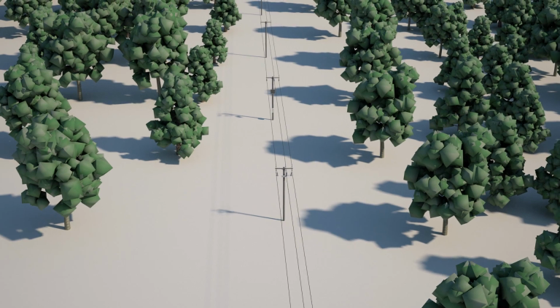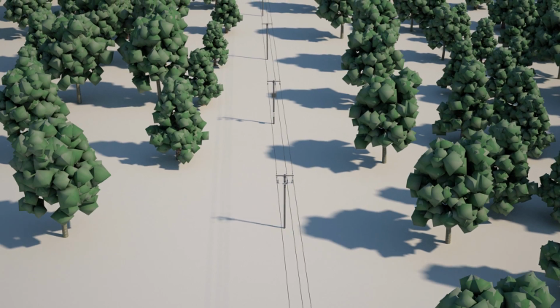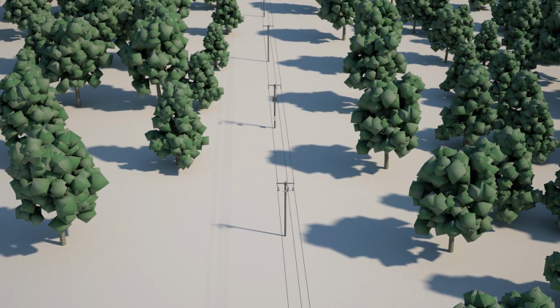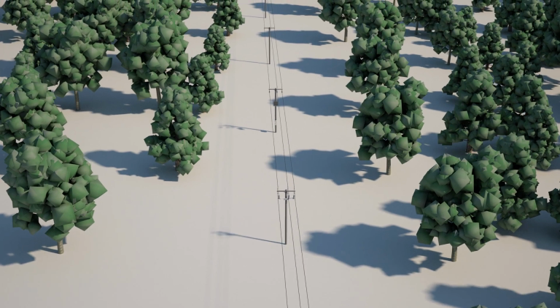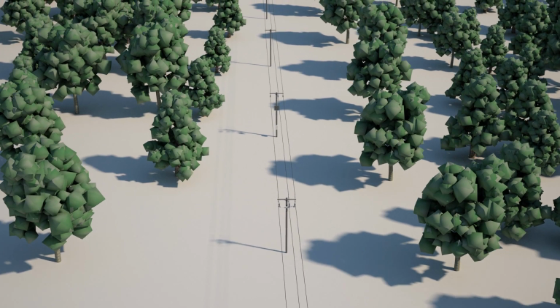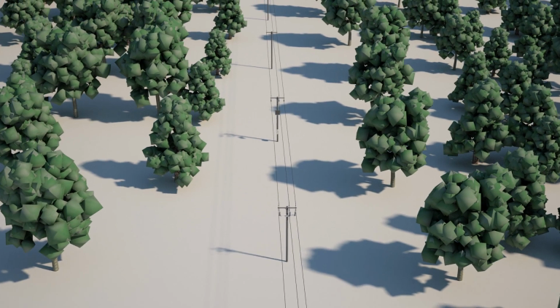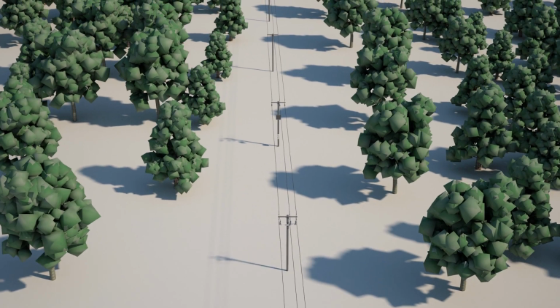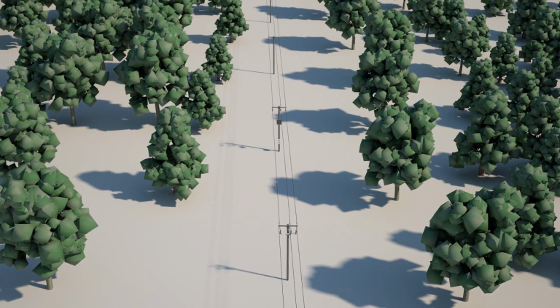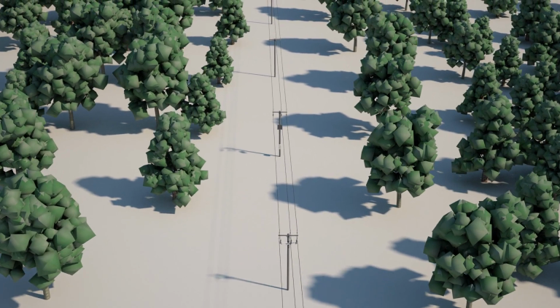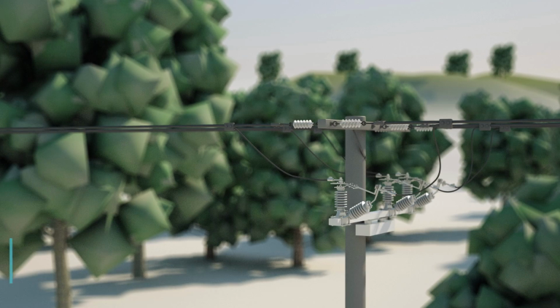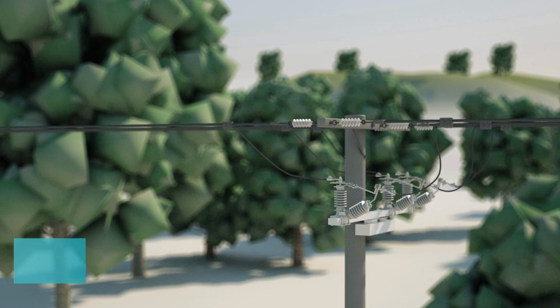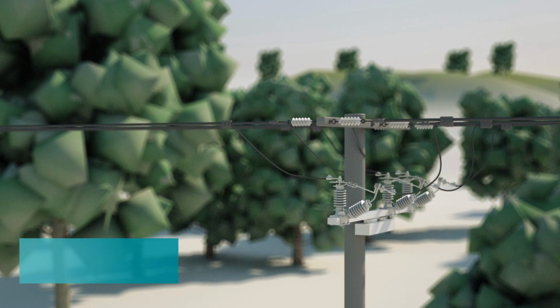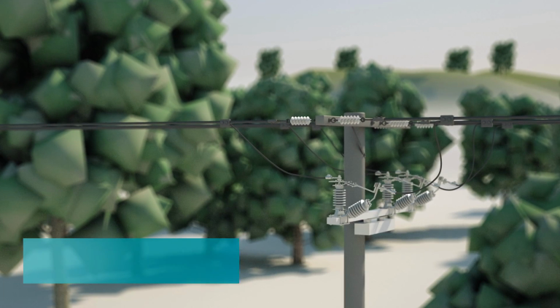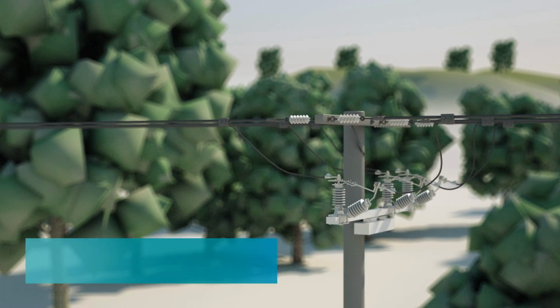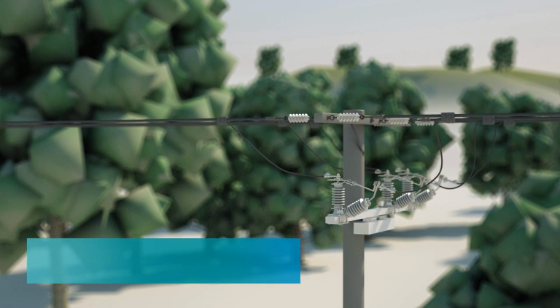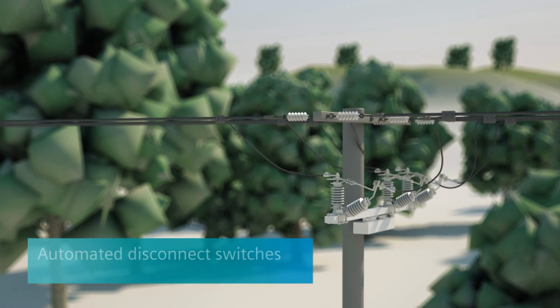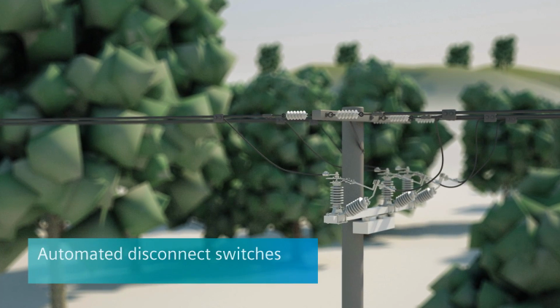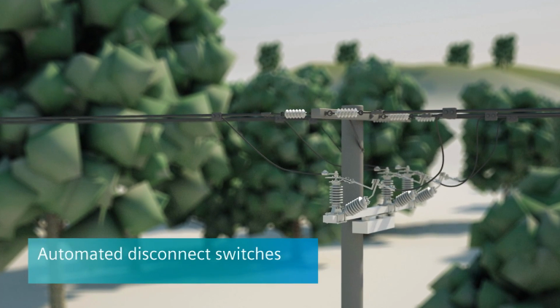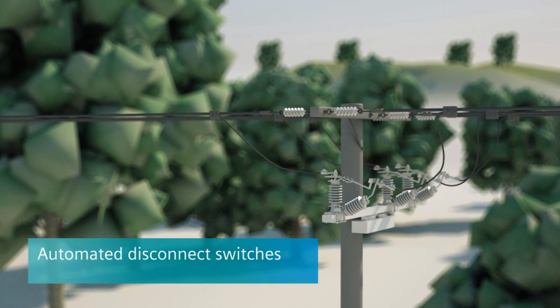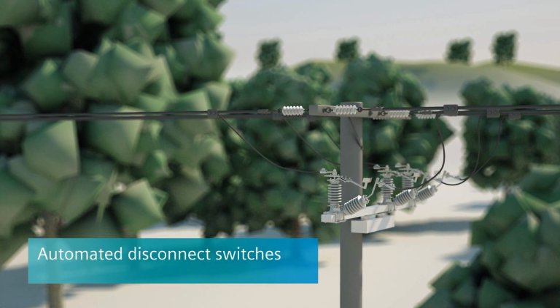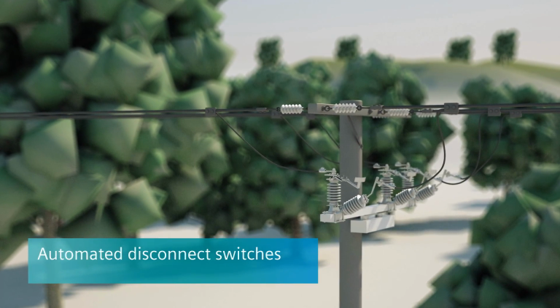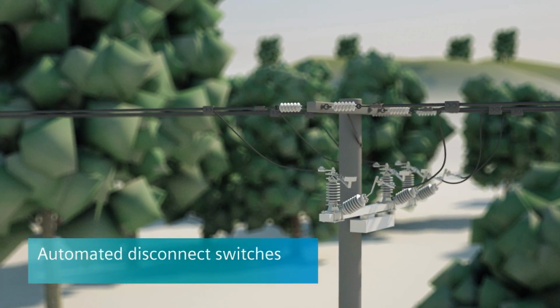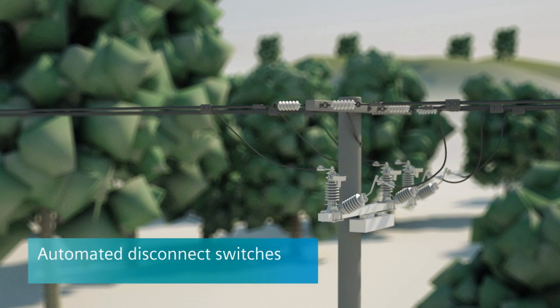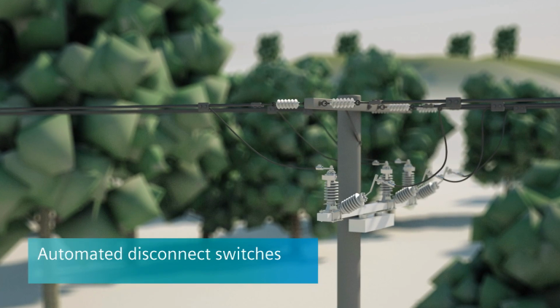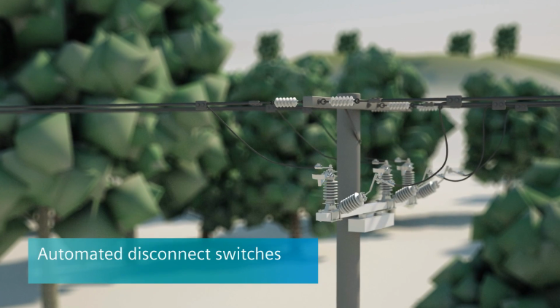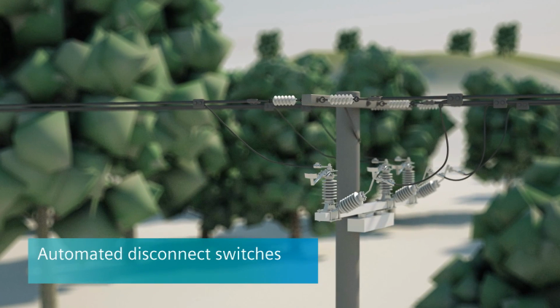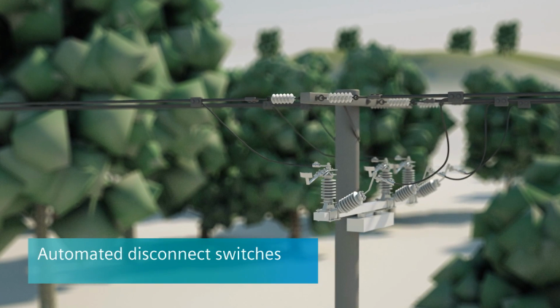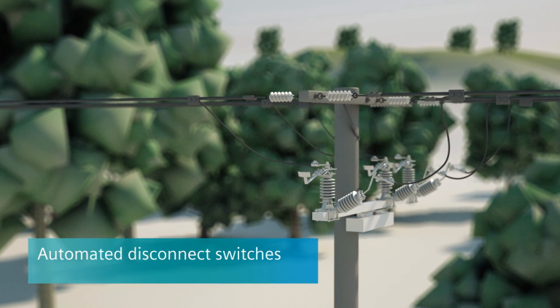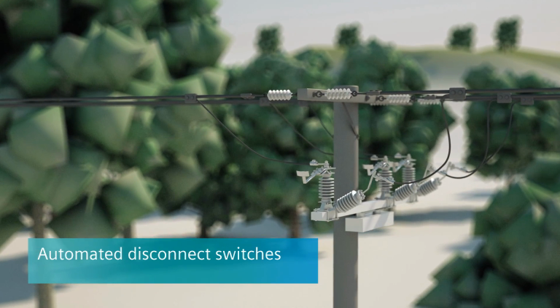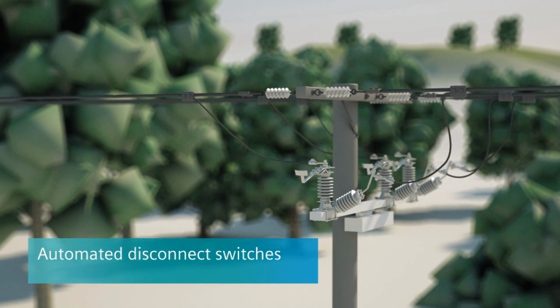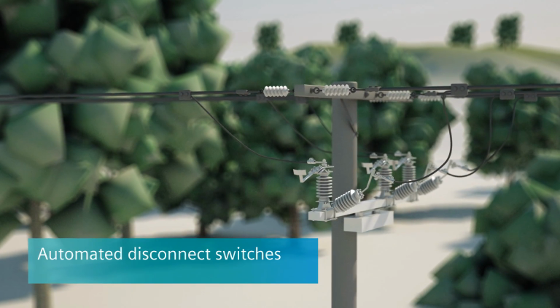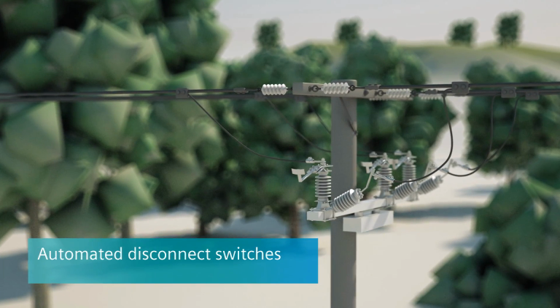Used together with automated disconnect switches, faults can be spatially isolated.